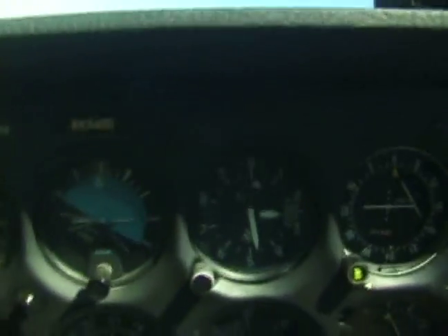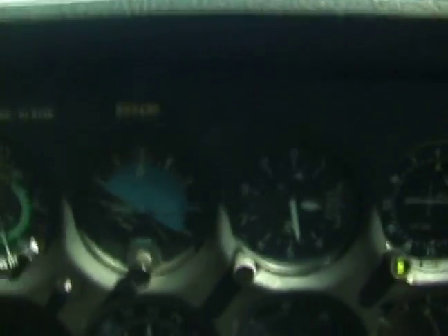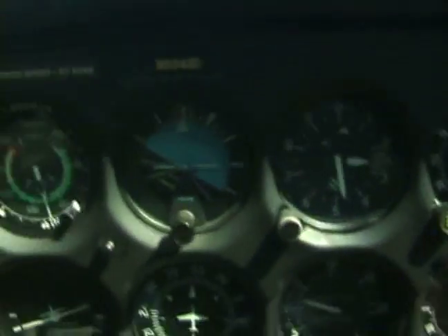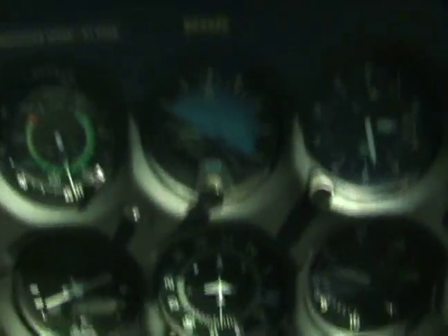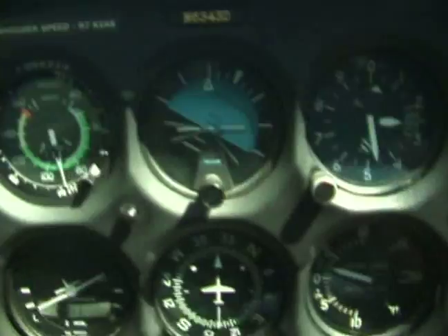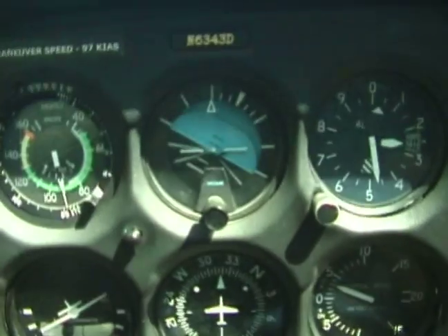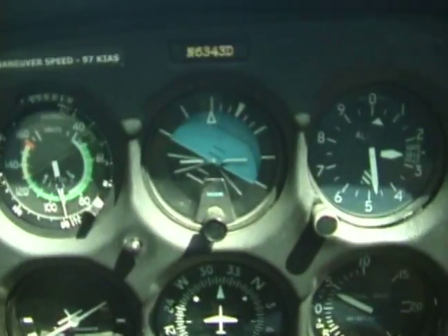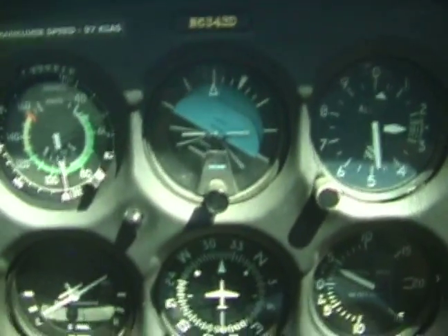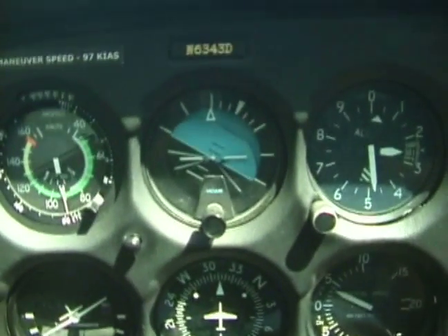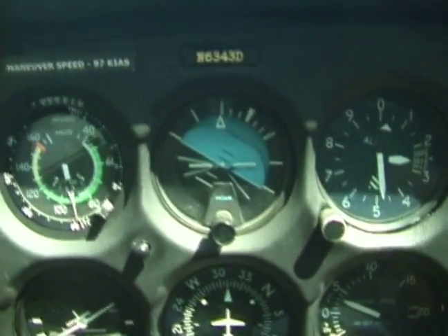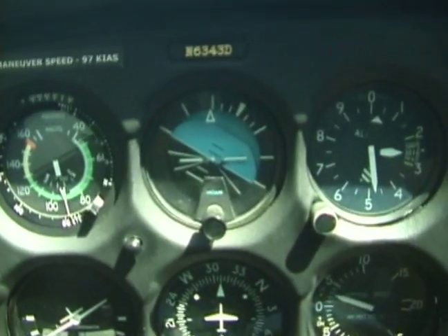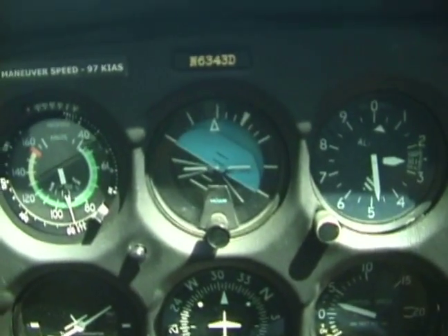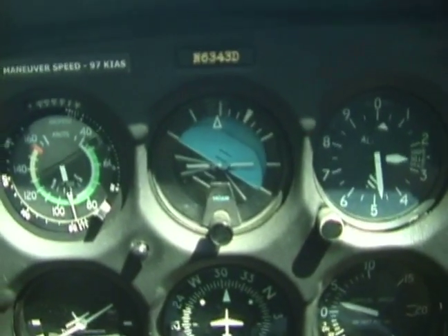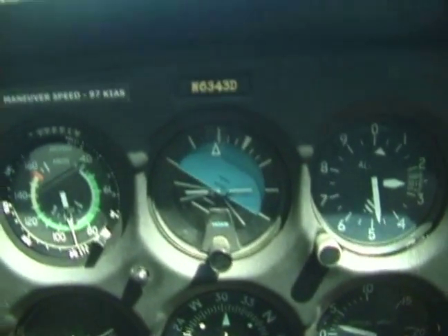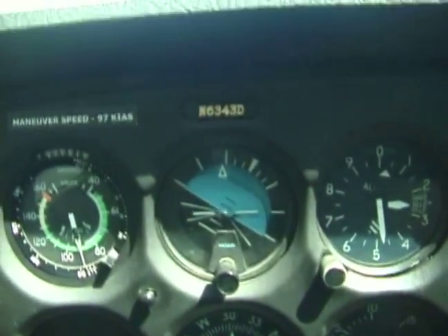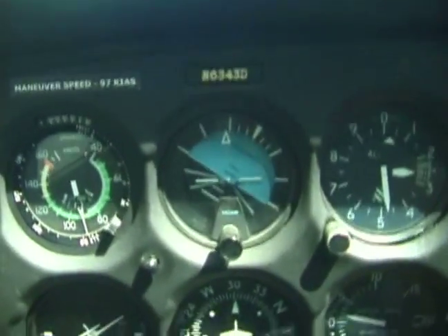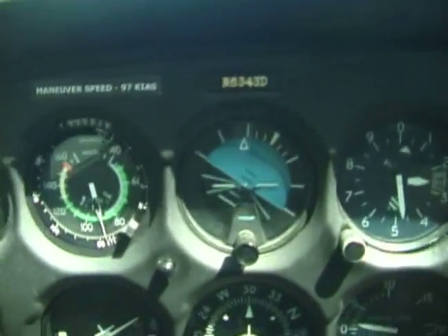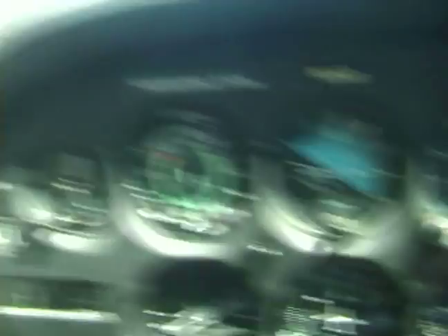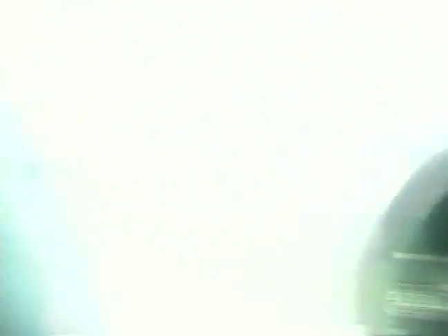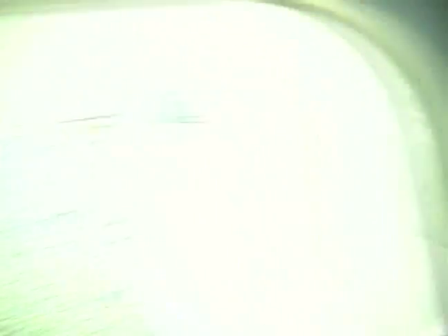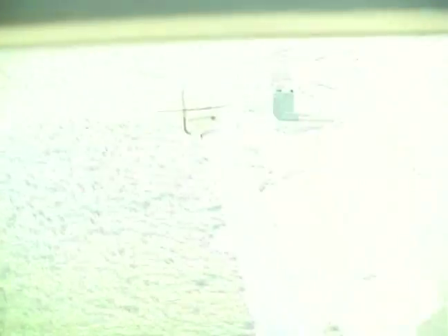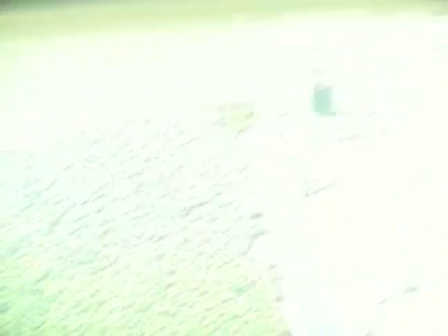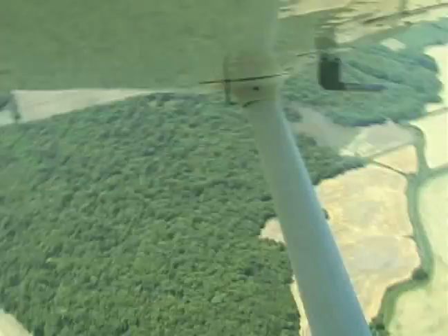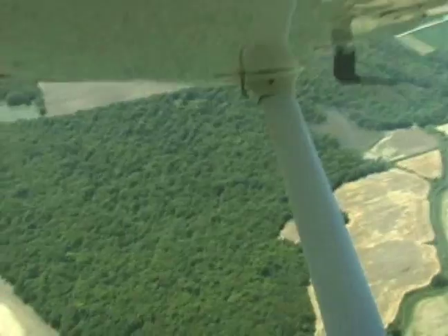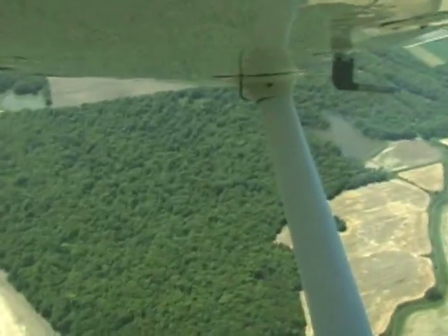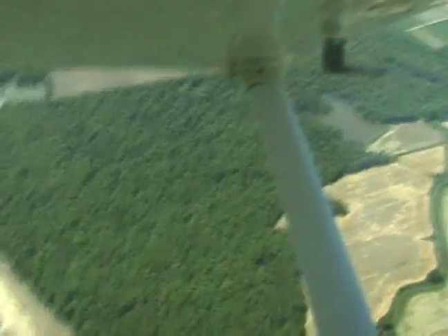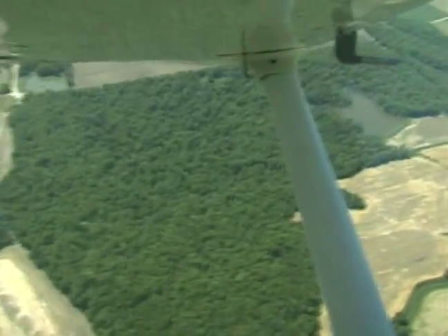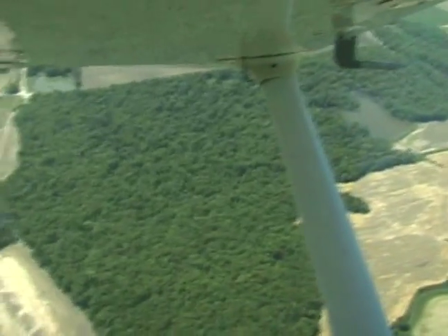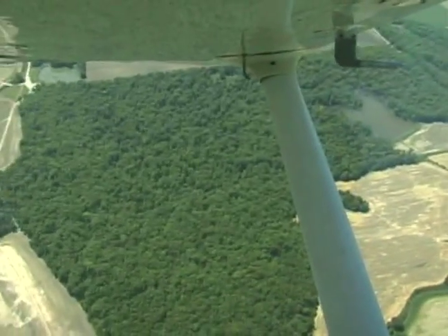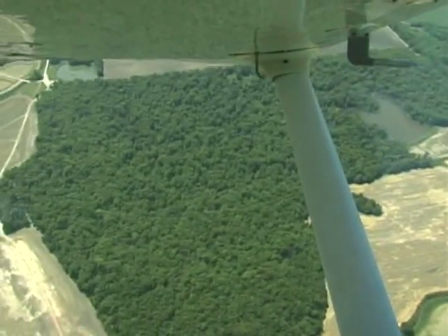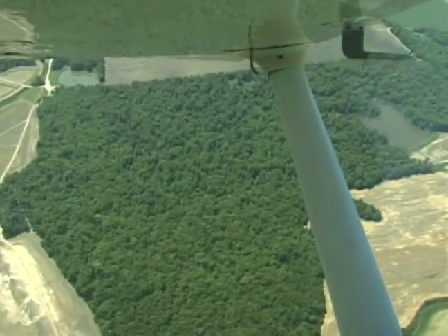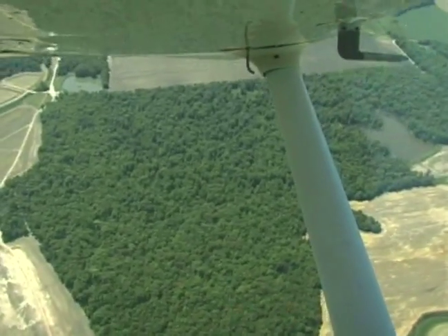Okay, there's that updraft again. Okay, we'll roll that out.